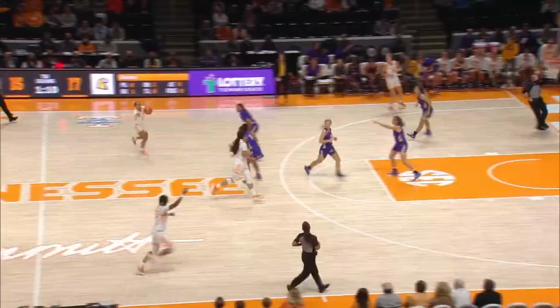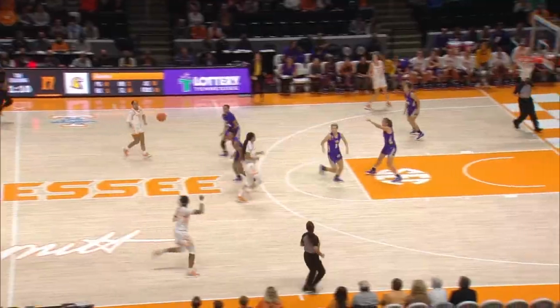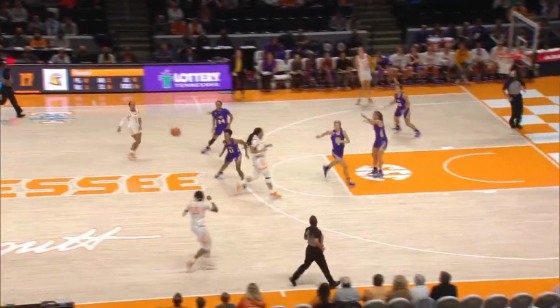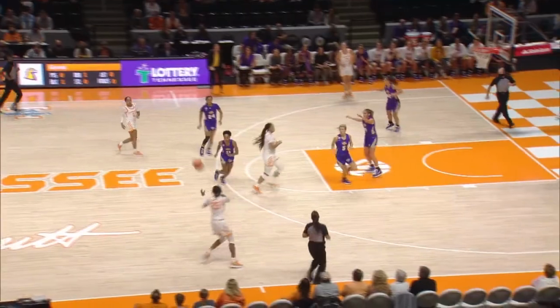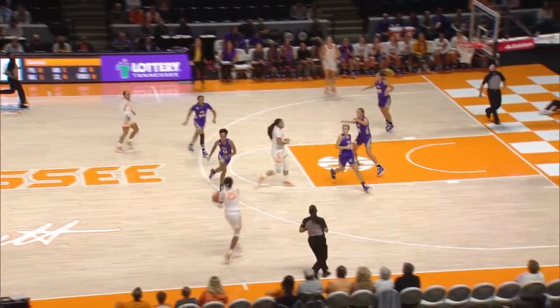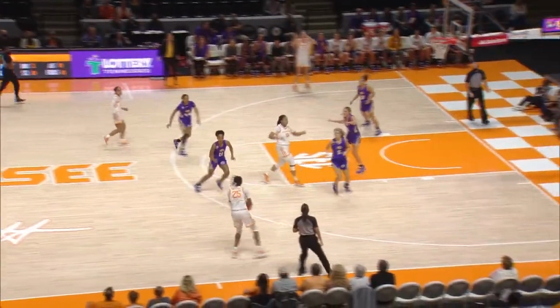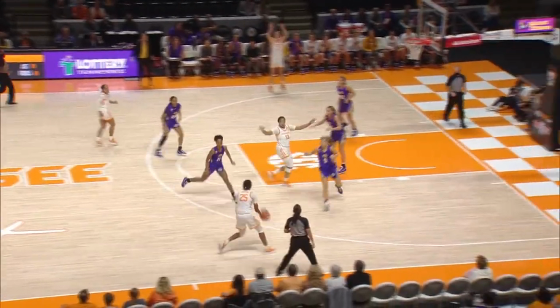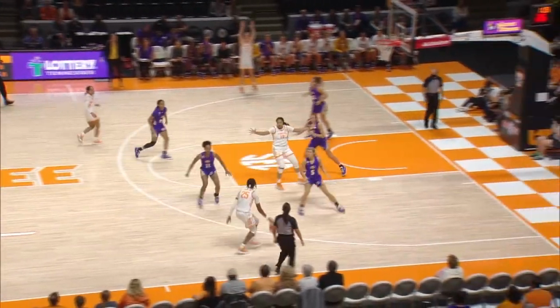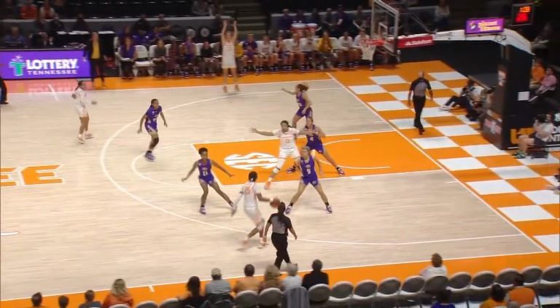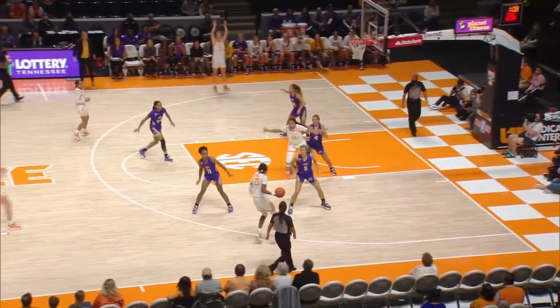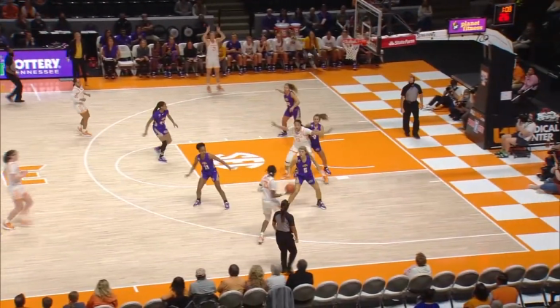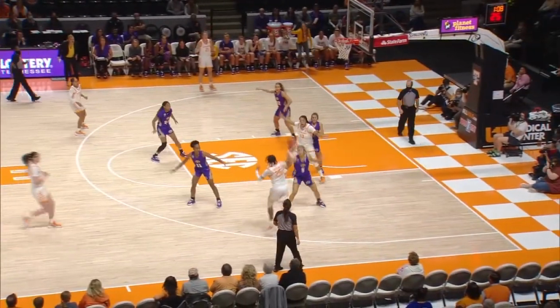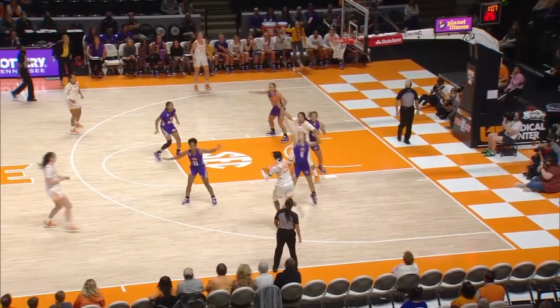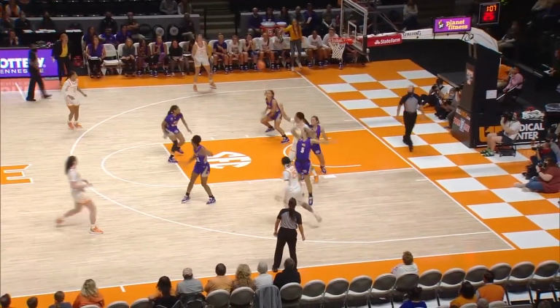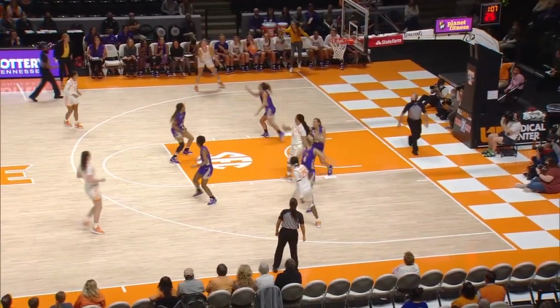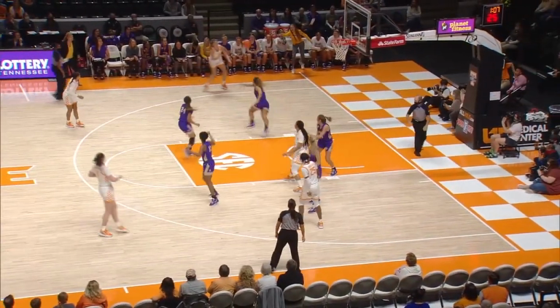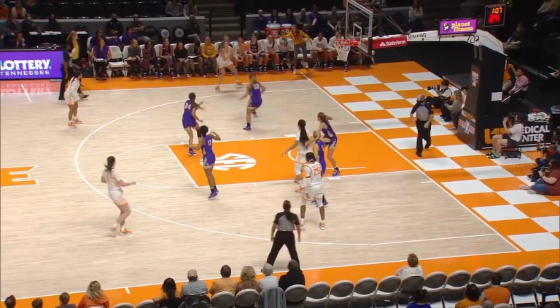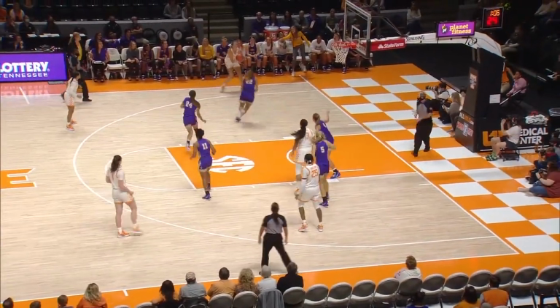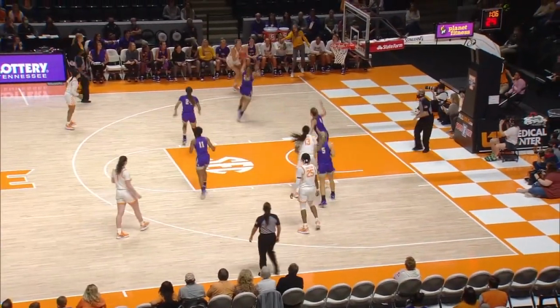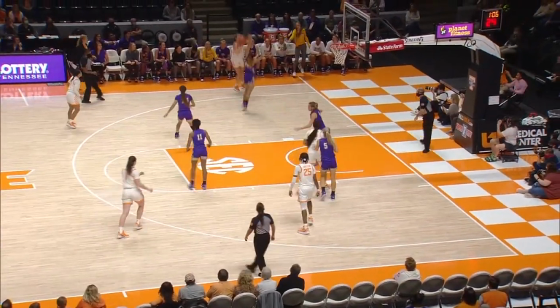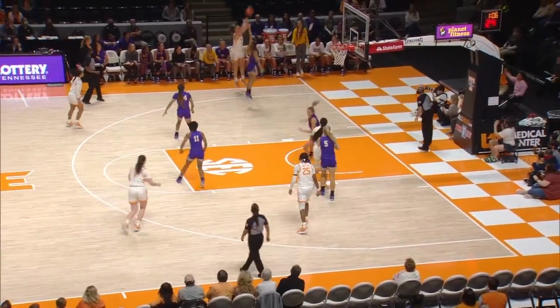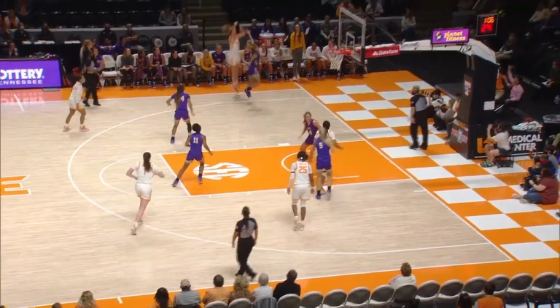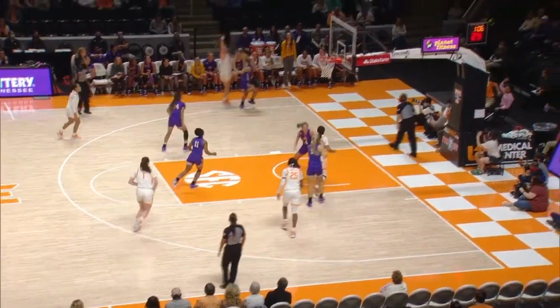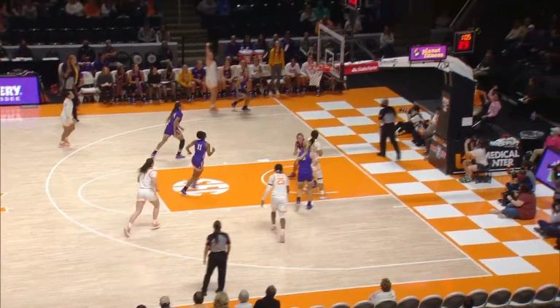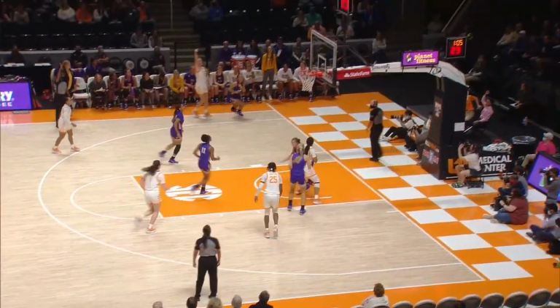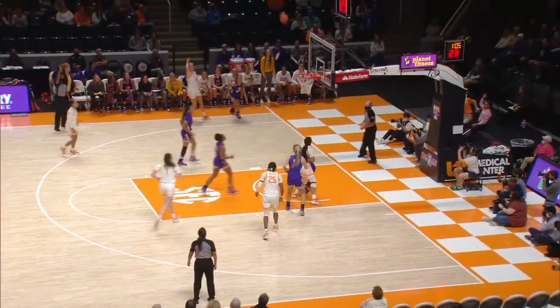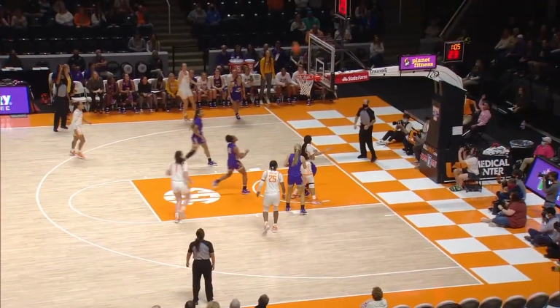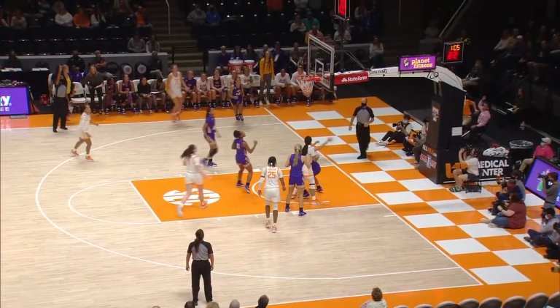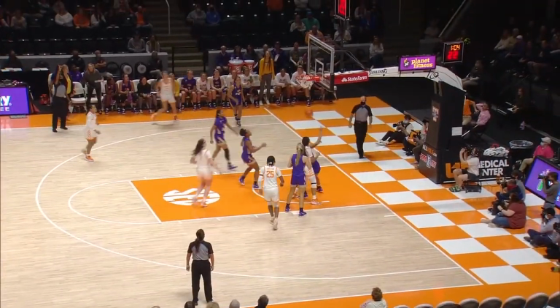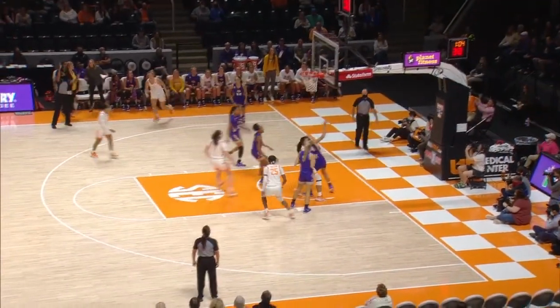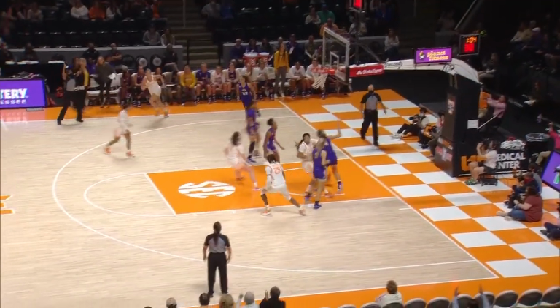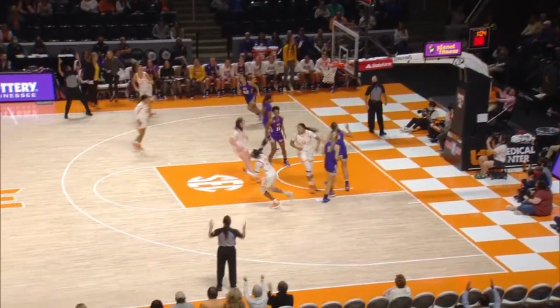17-15, Tech leads by two. Here's Horstin on the right wing, over to Darby — left wing for a three, good.